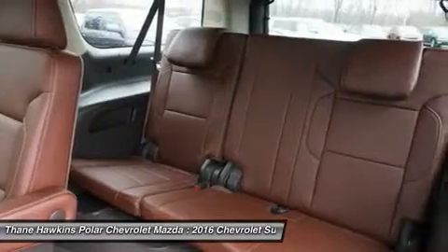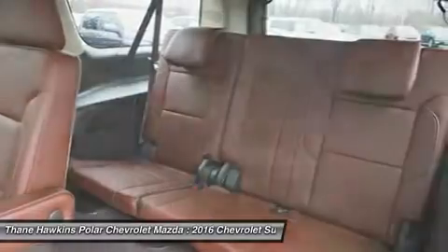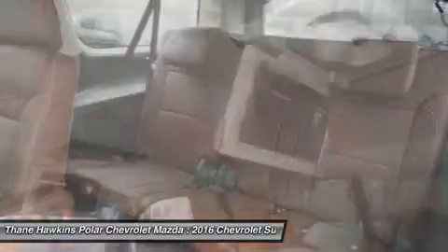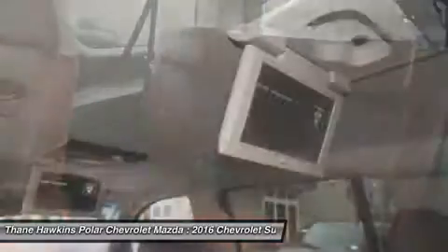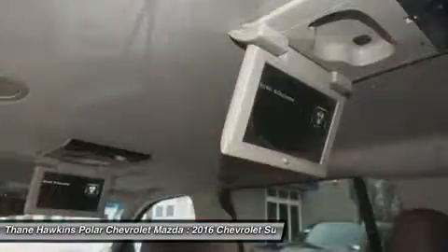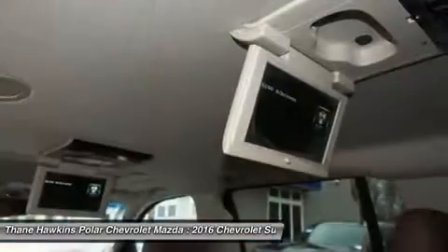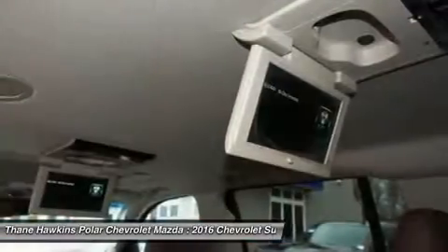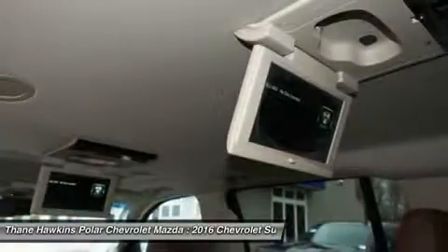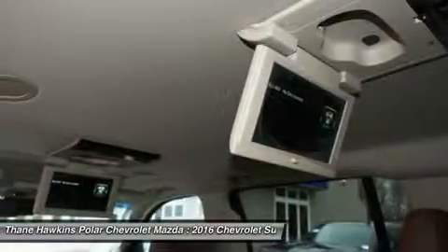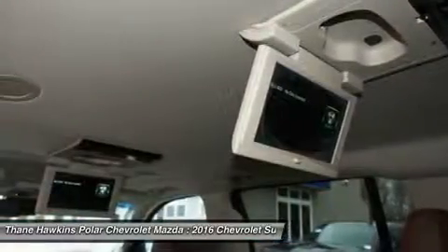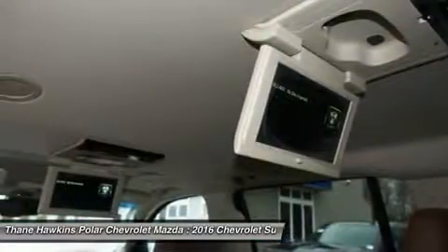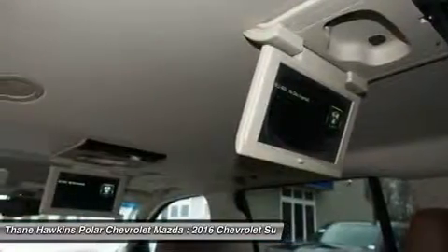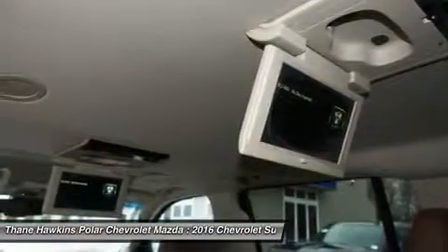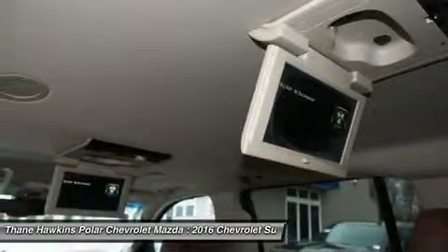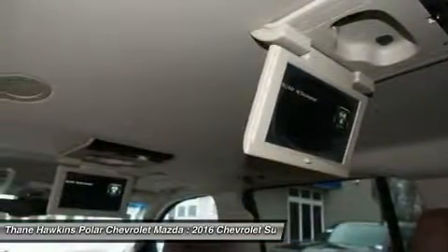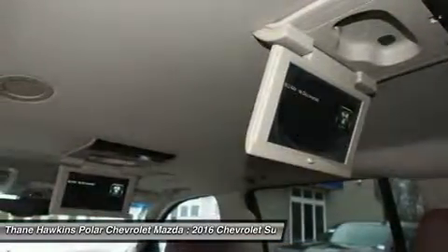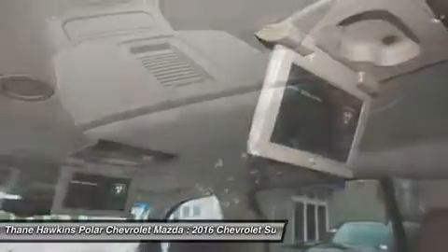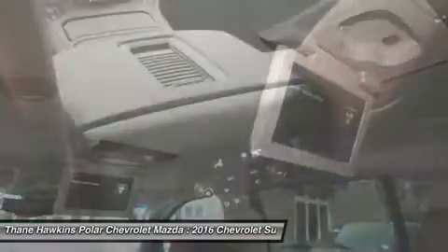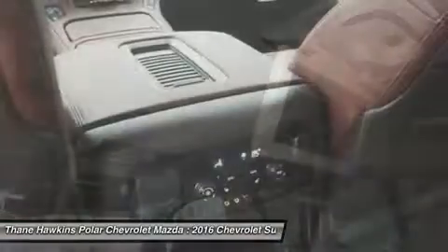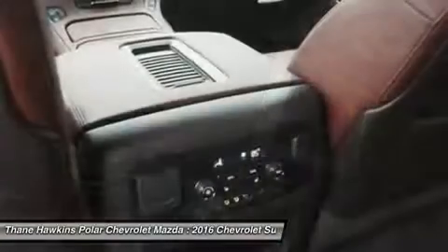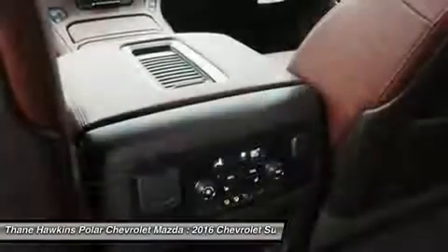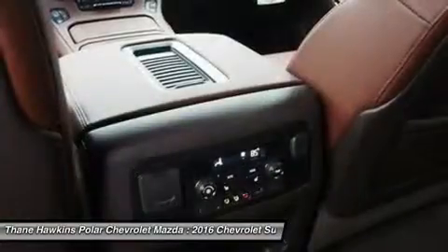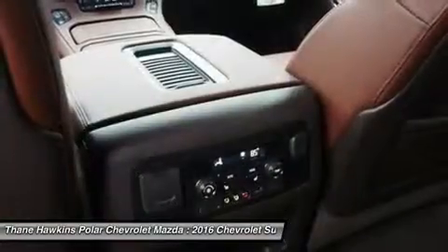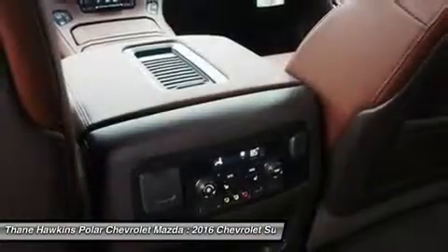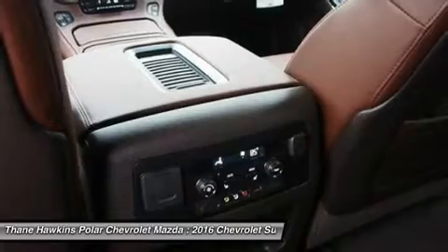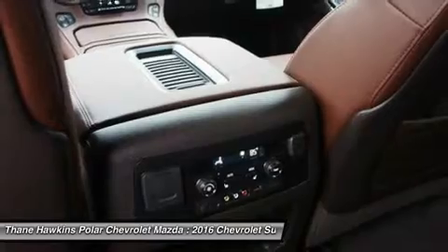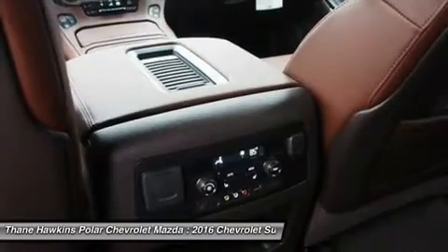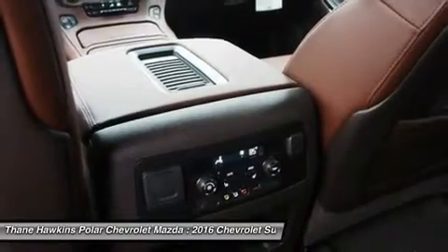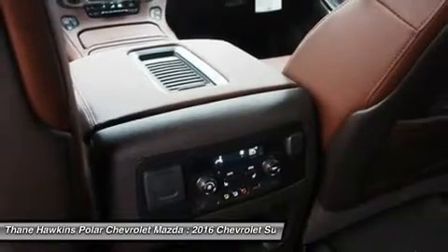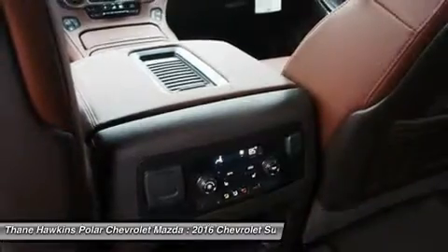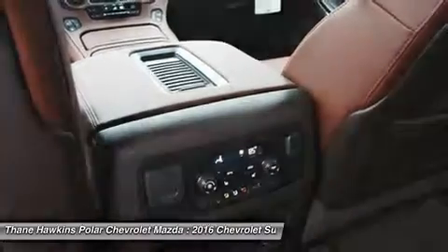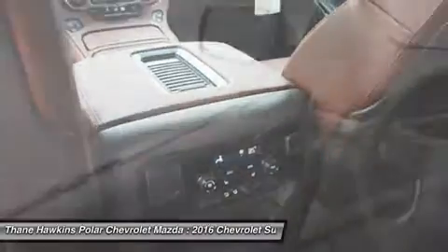Power steering, aluminum wheels, keyless start, four-wheel drive, premium sound system.